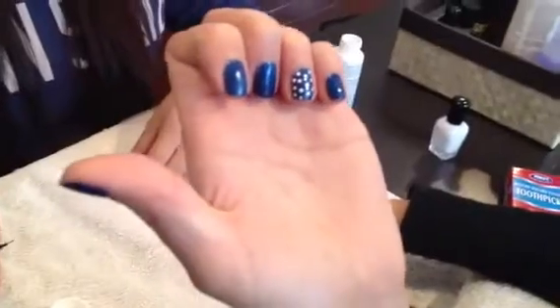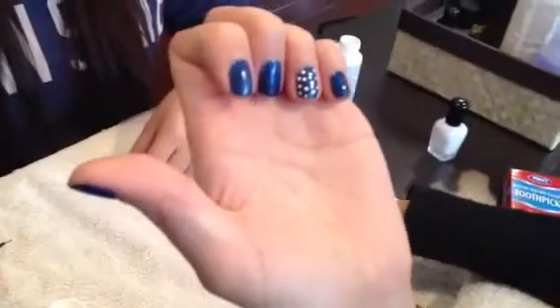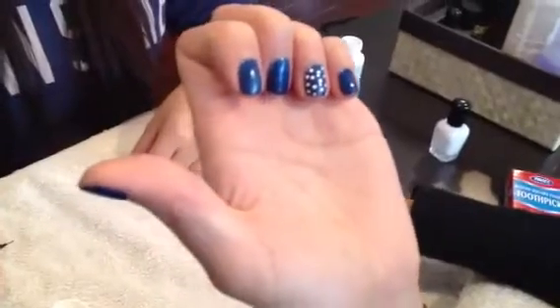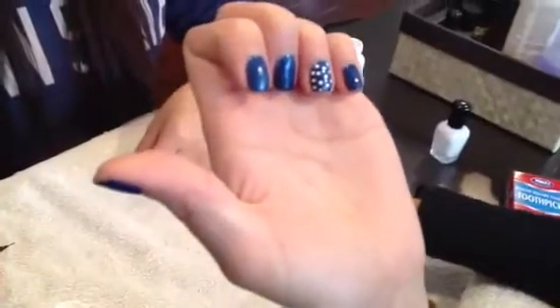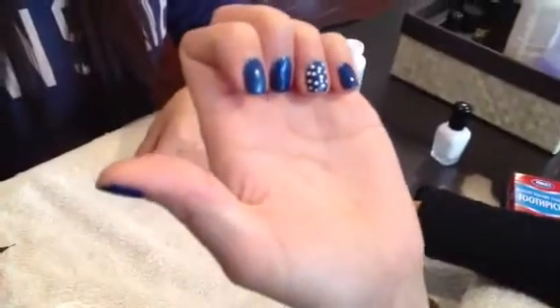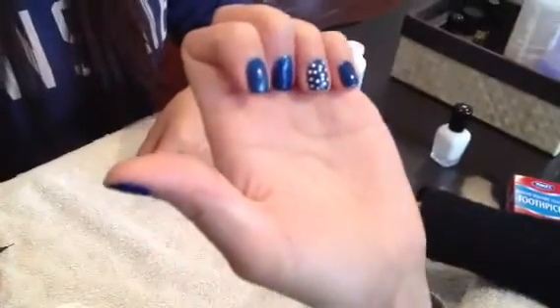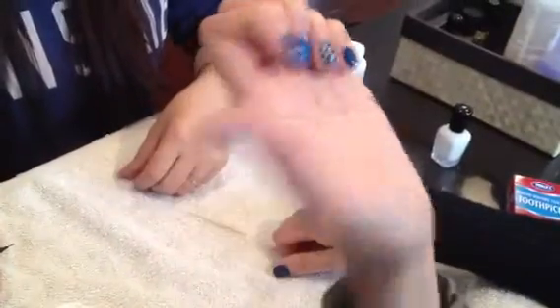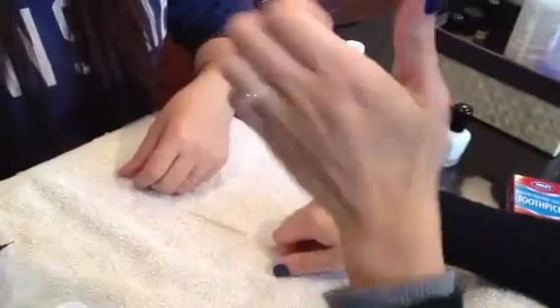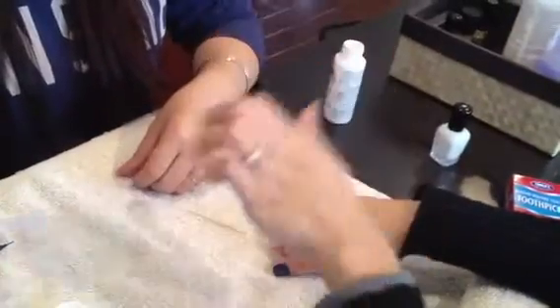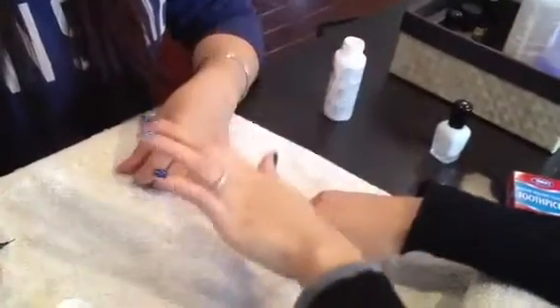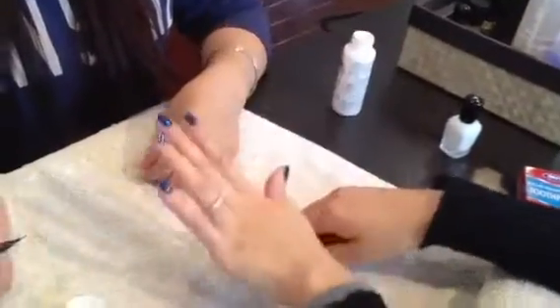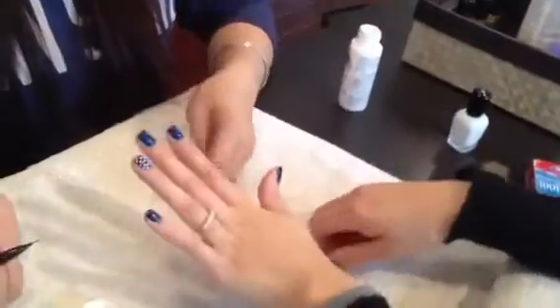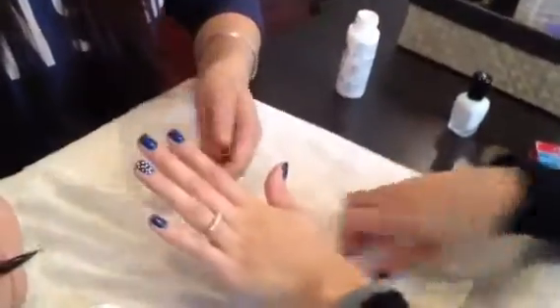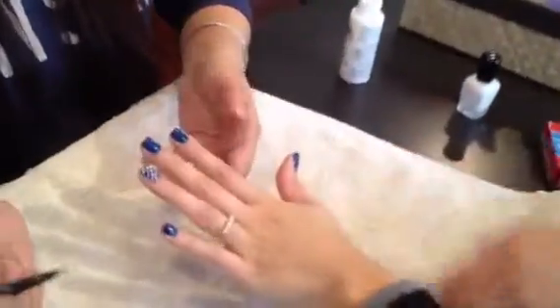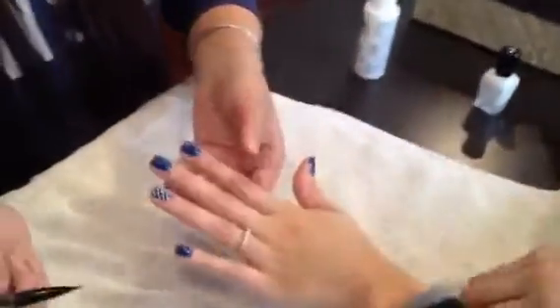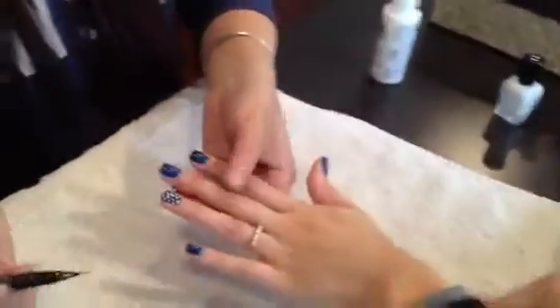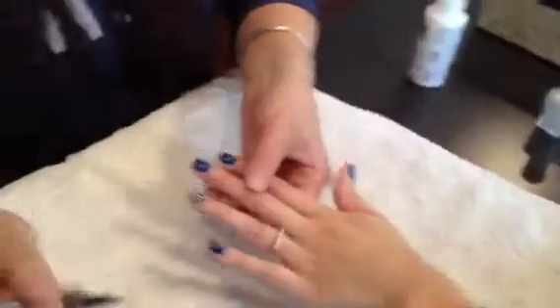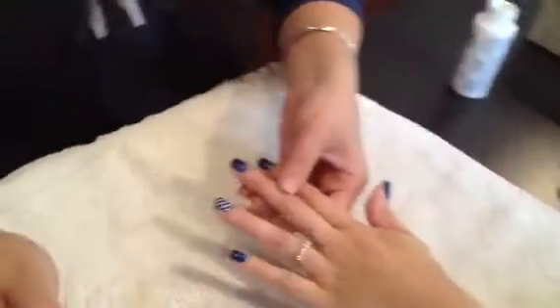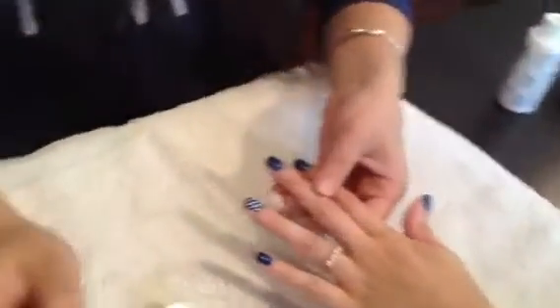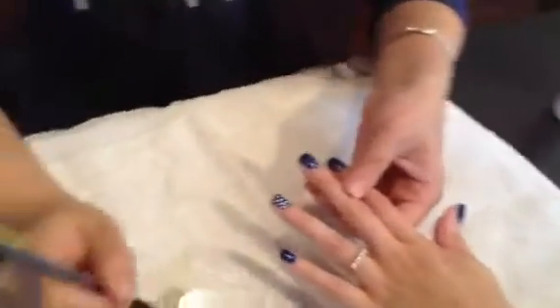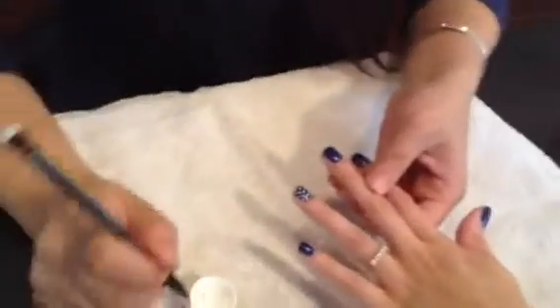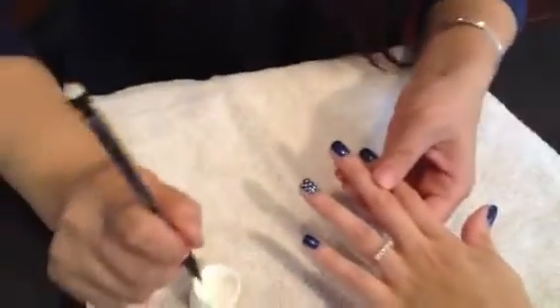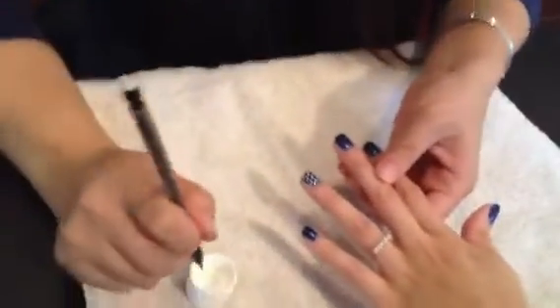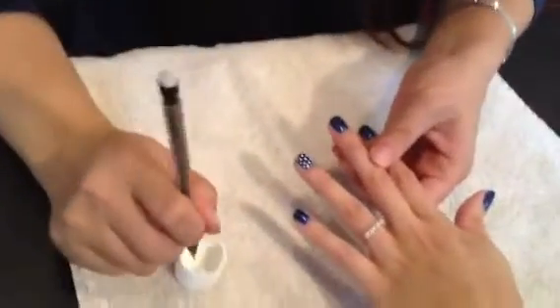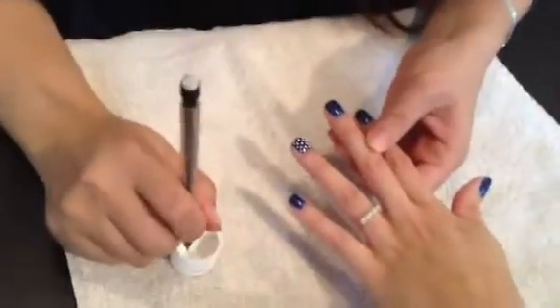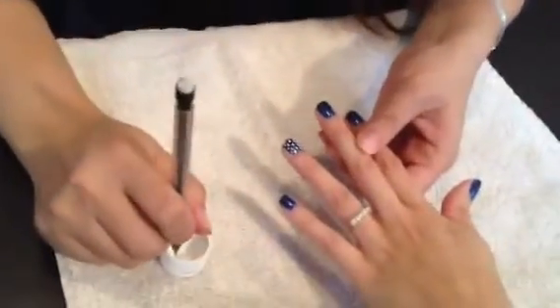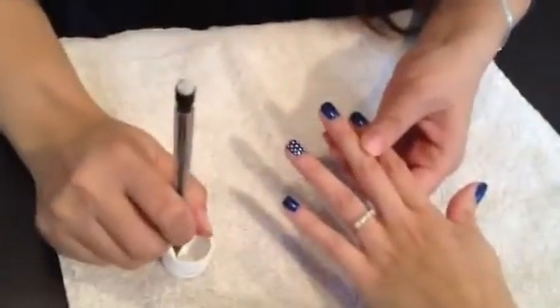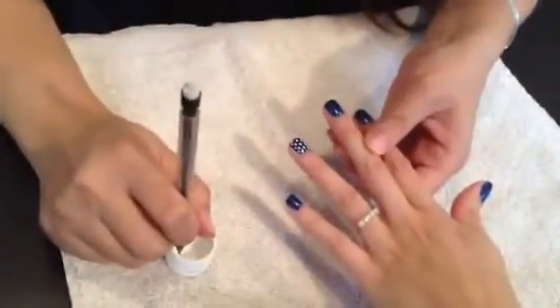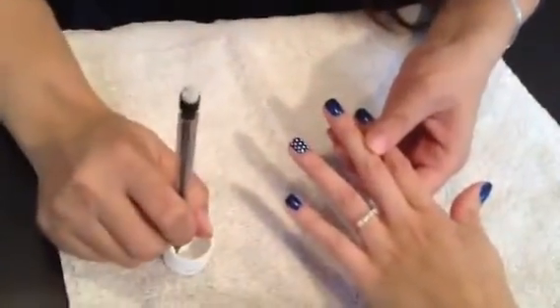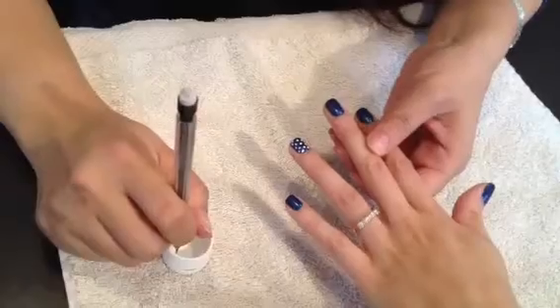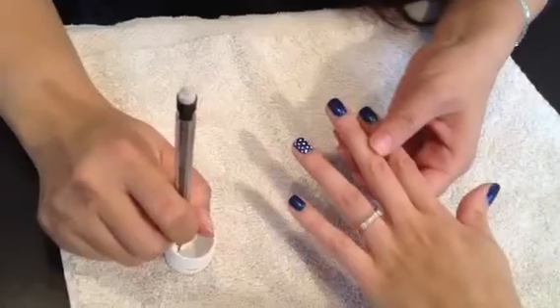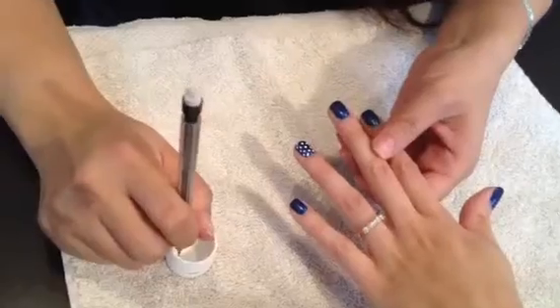She's going to also do it with a mechanical pencil.